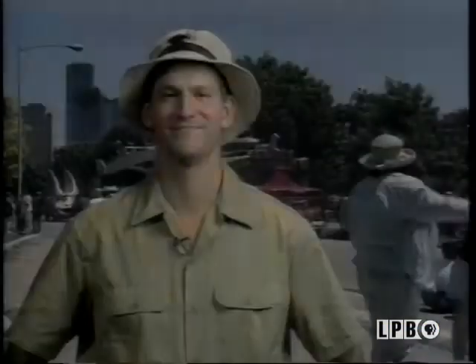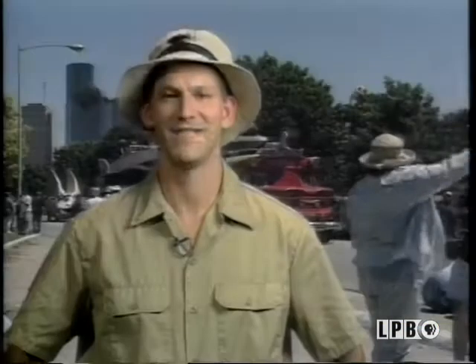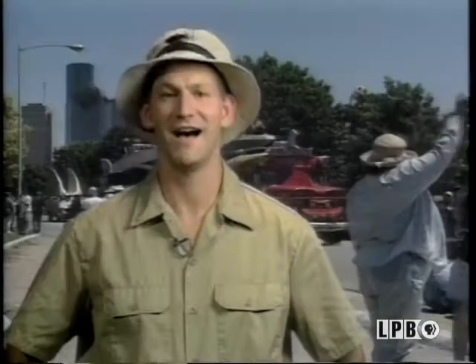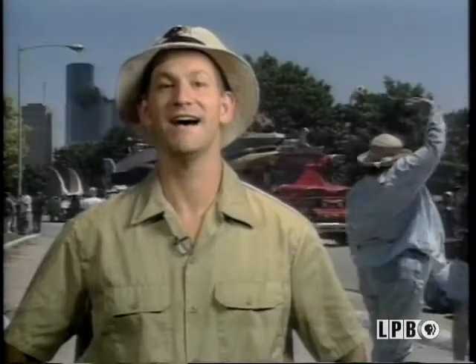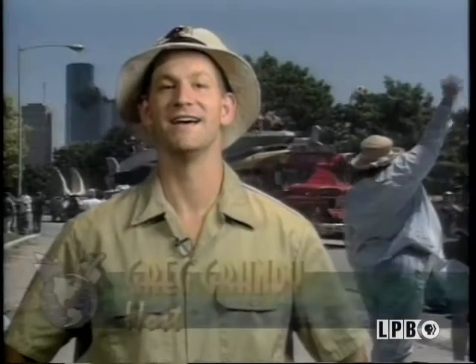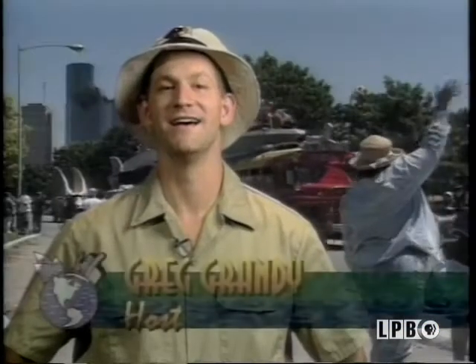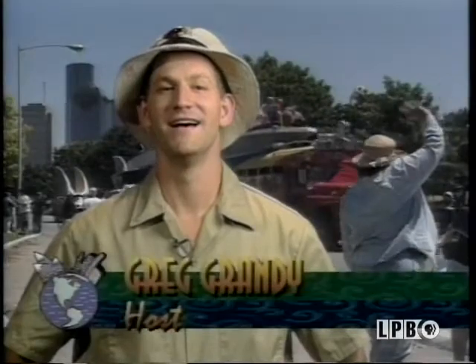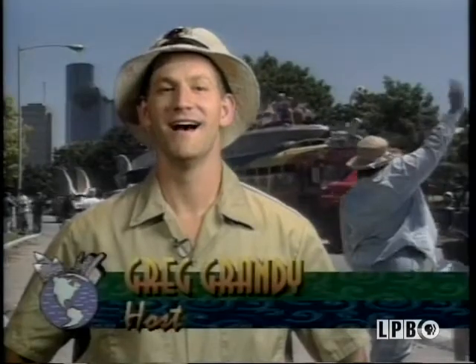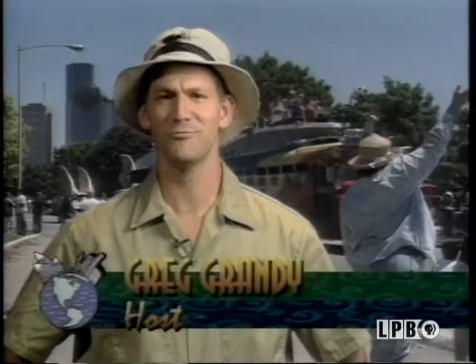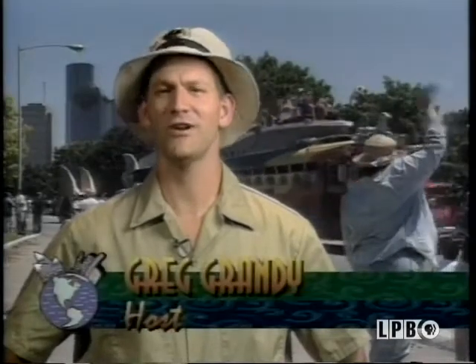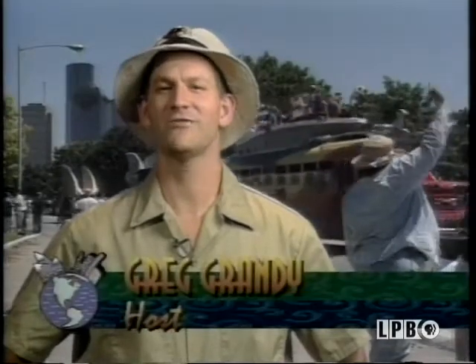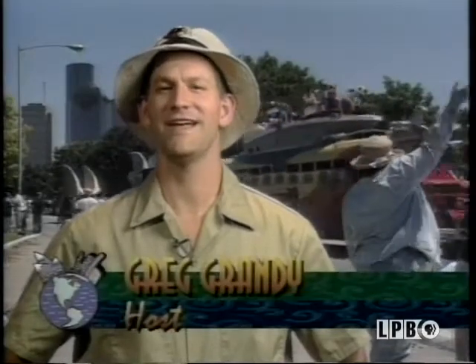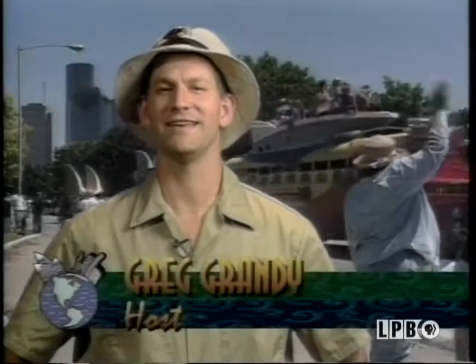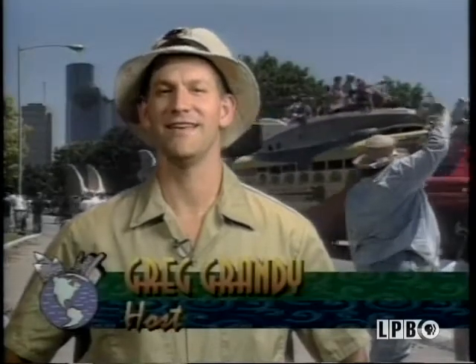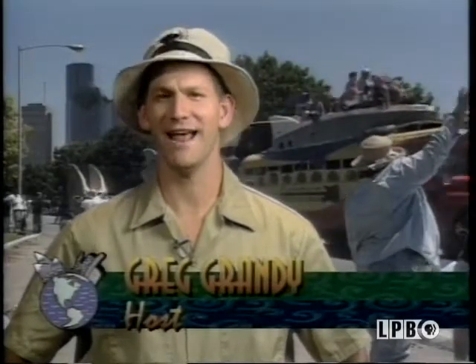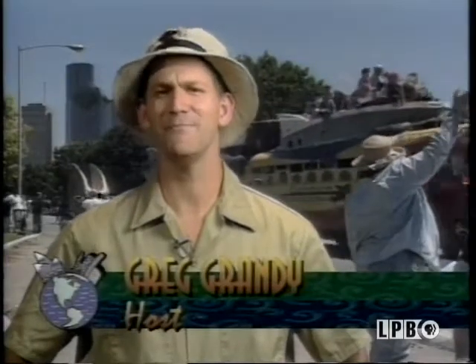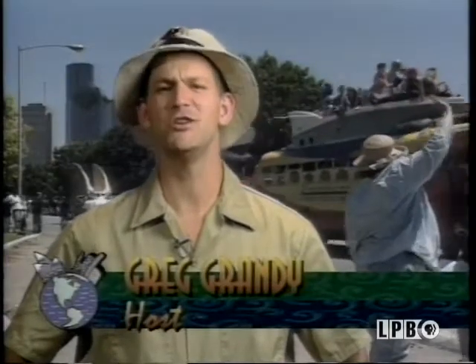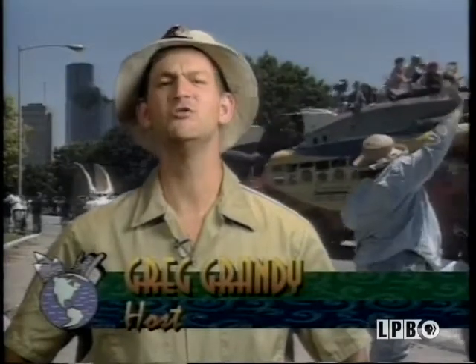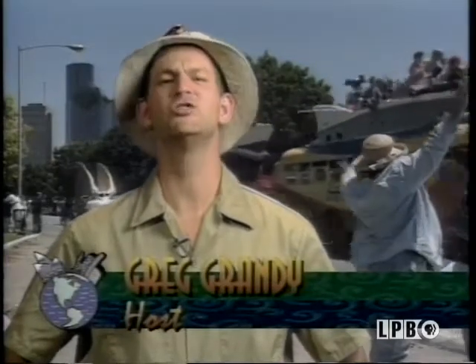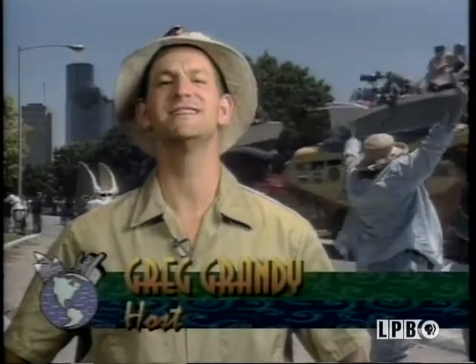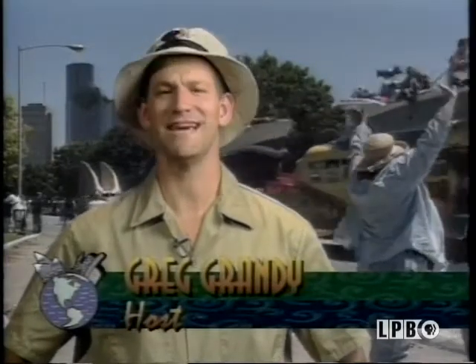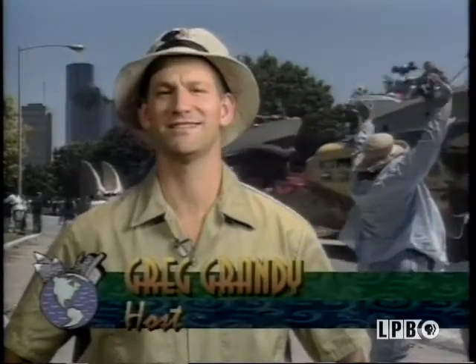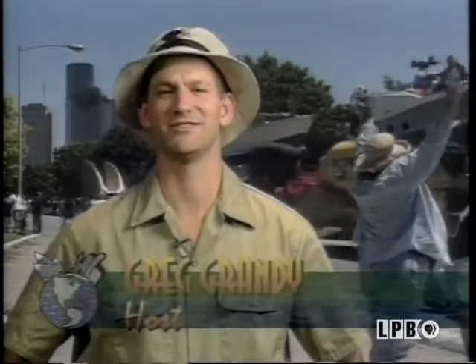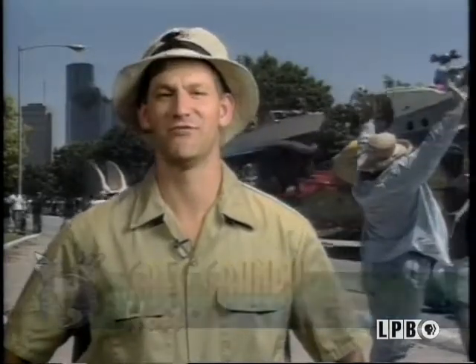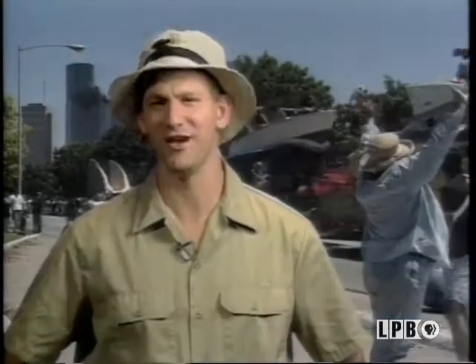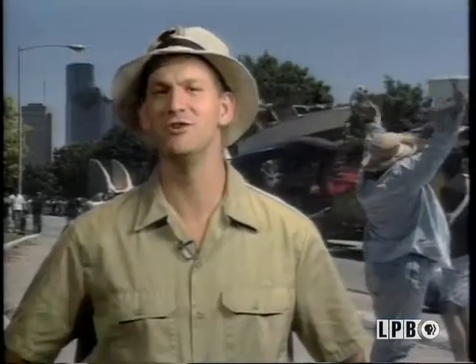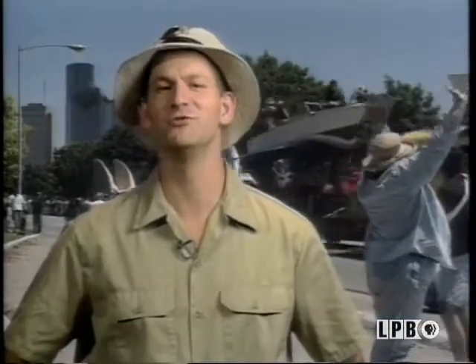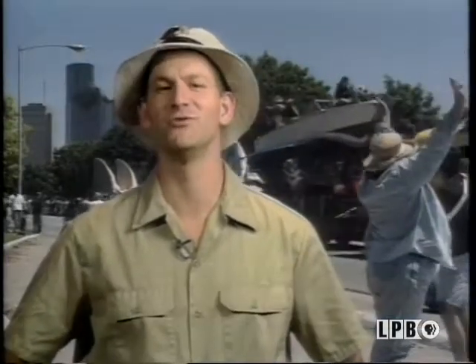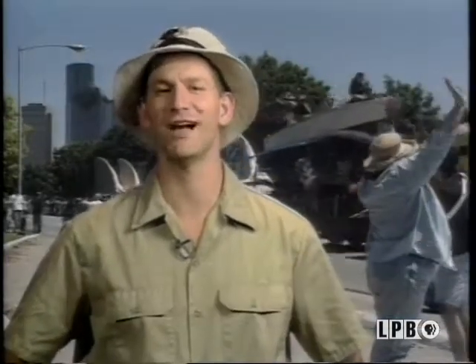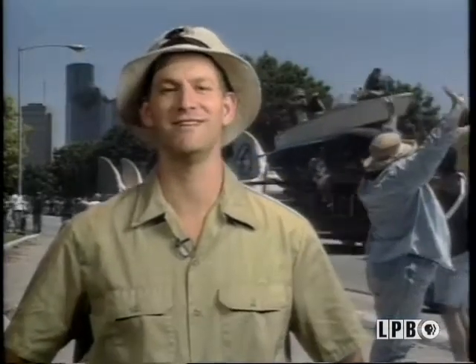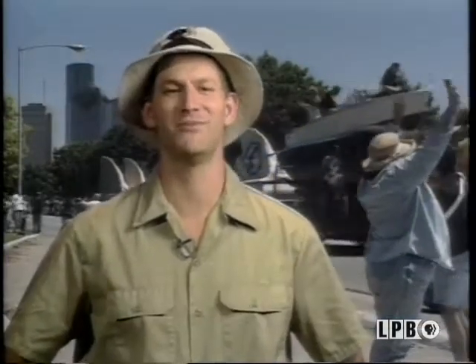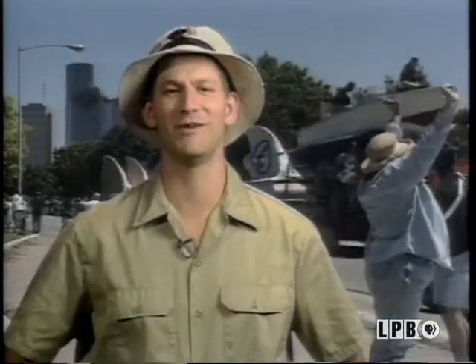Hi, I'm Greg Grandy, and I'm in Houston, Texas for an unusual kind of parade.